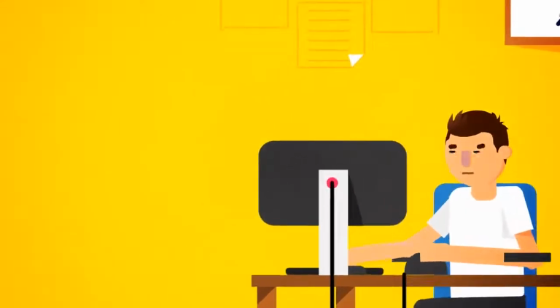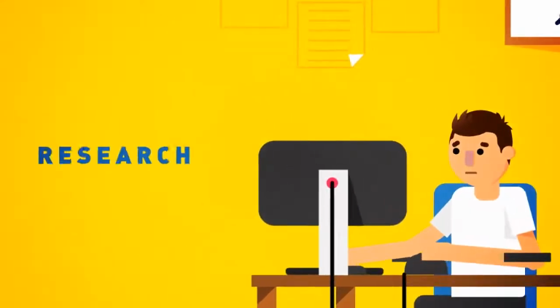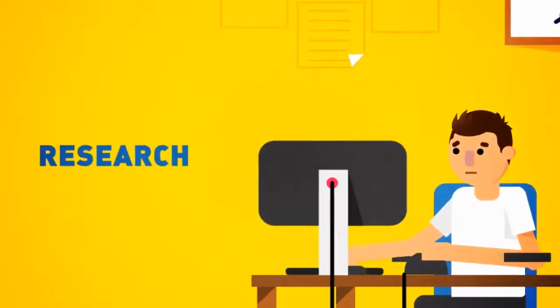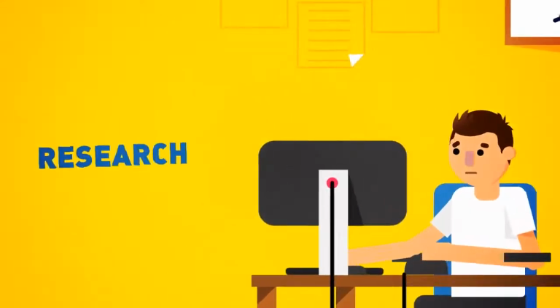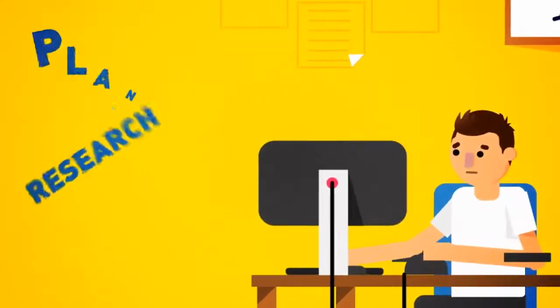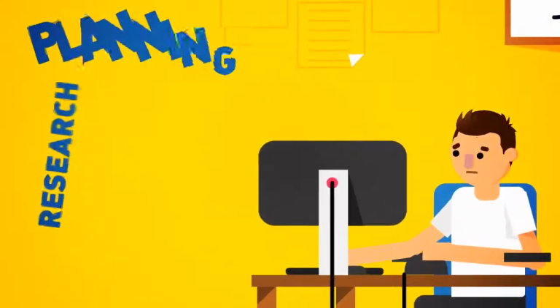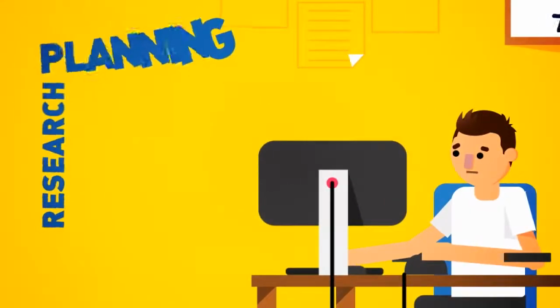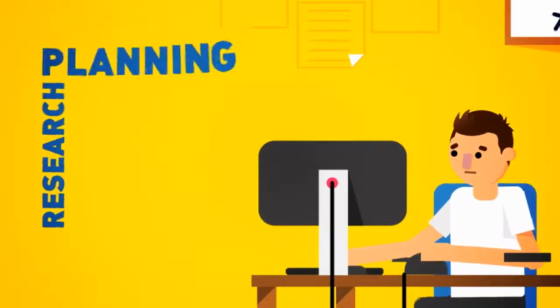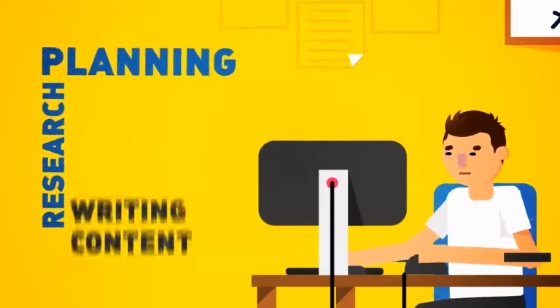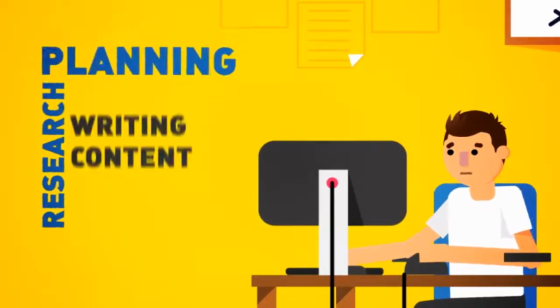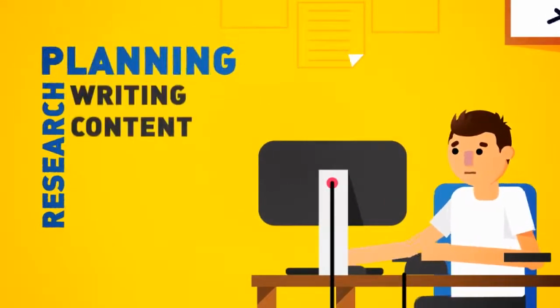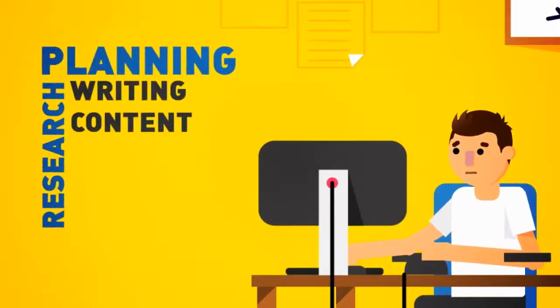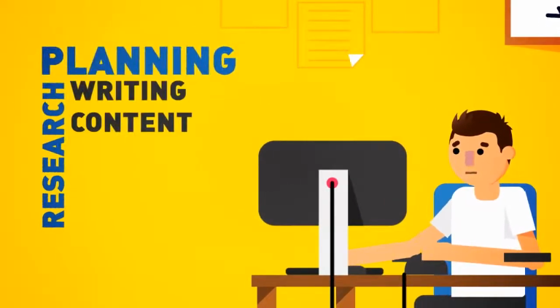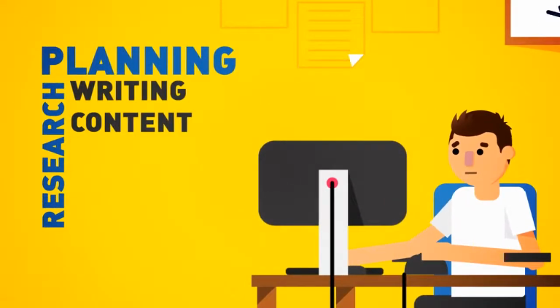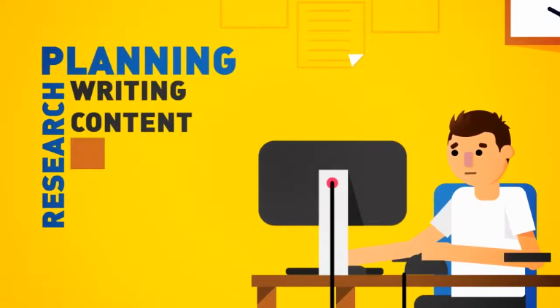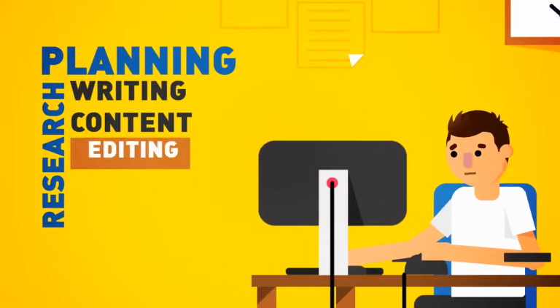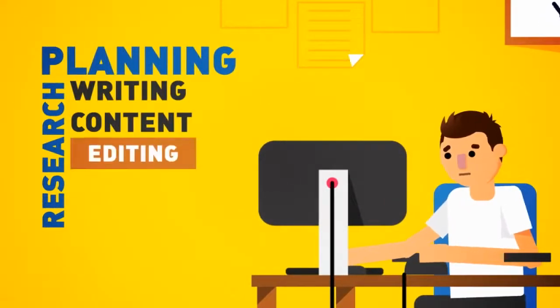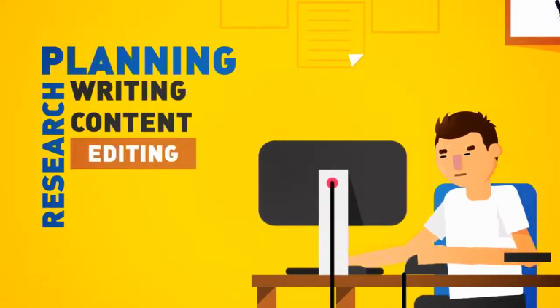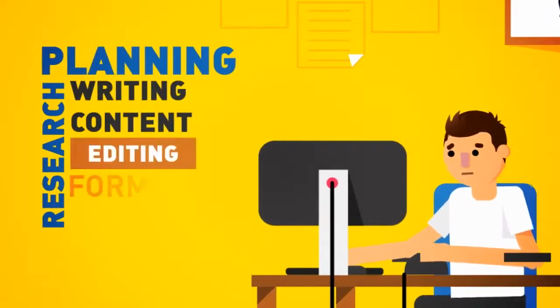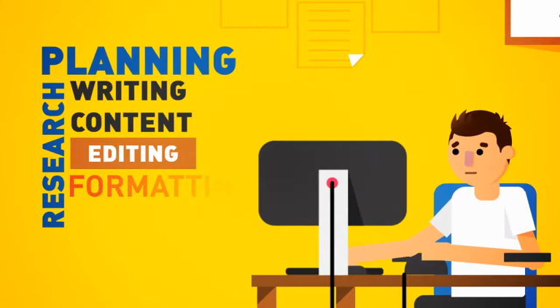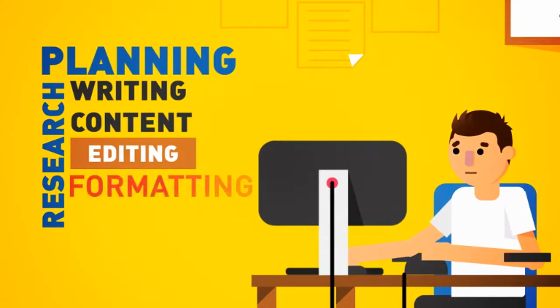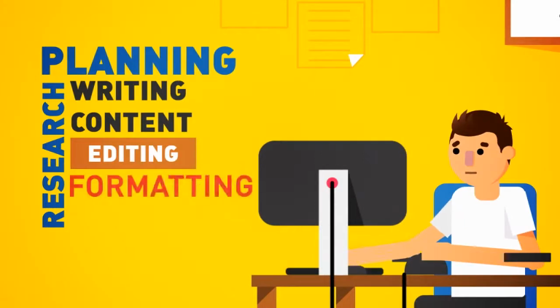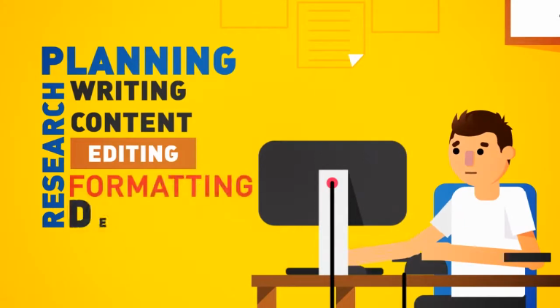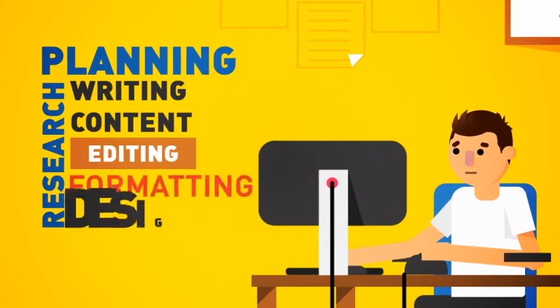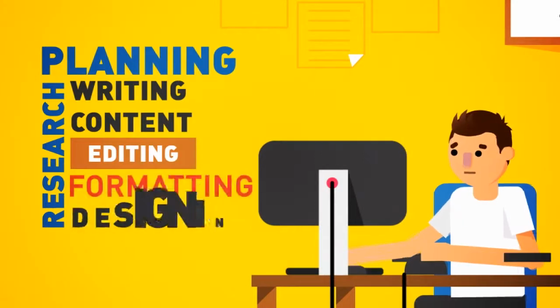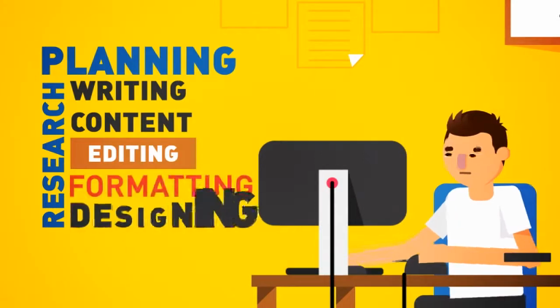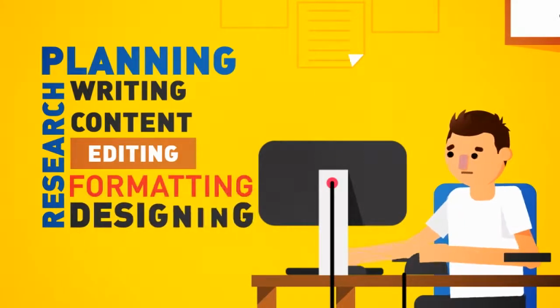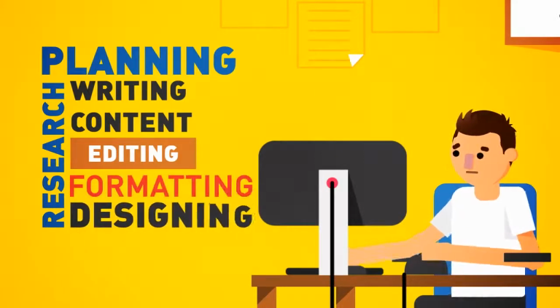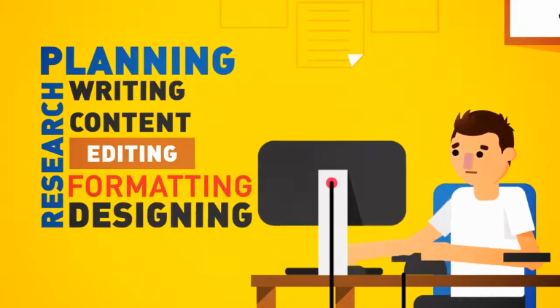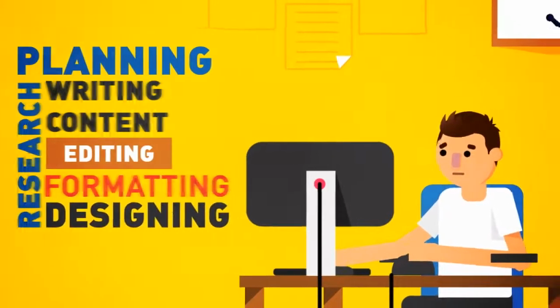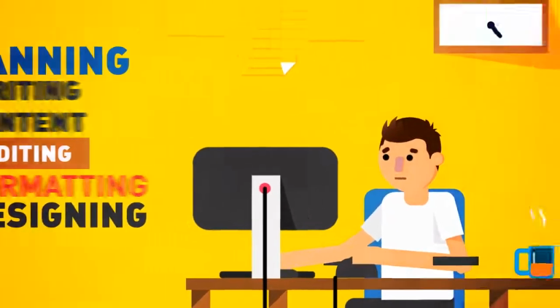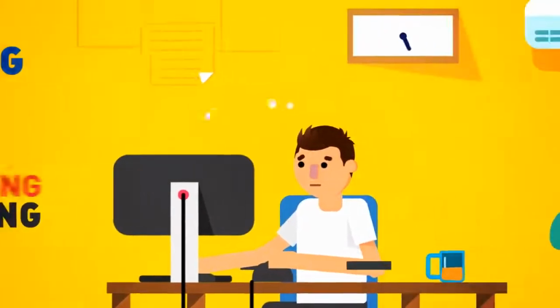Research, planning, writing content, editing, formatting, and all that designing. Typically you have a few routes to choose from.